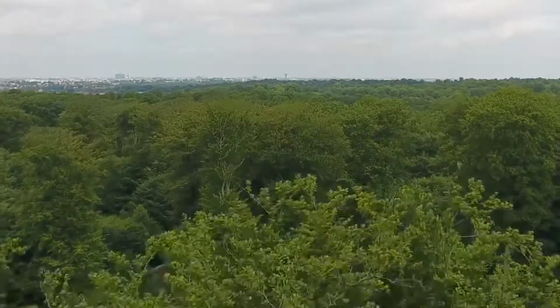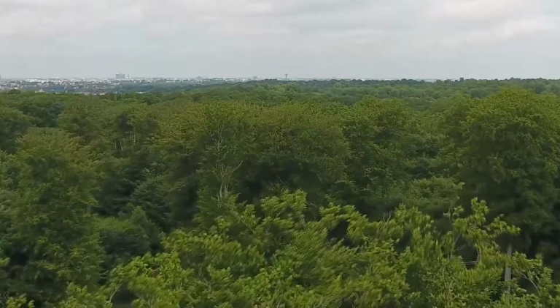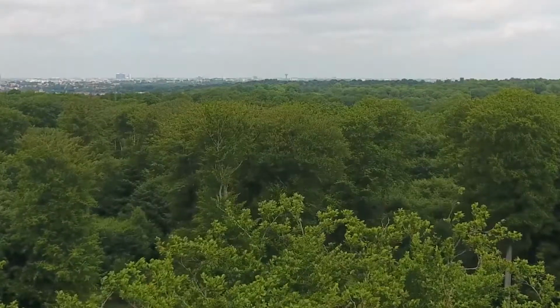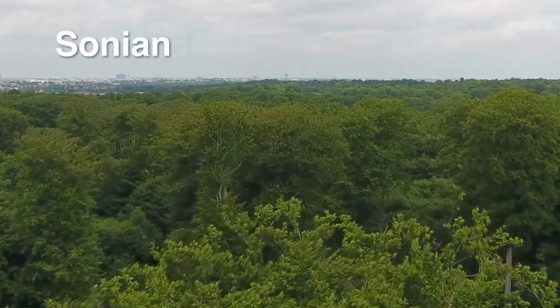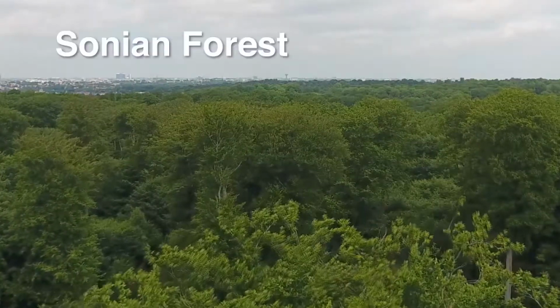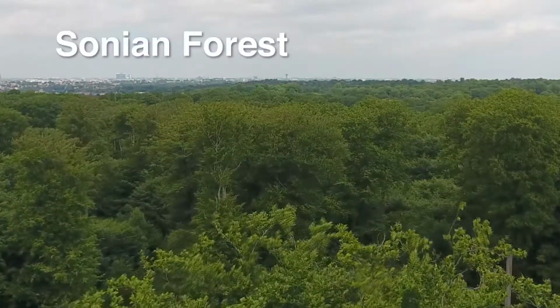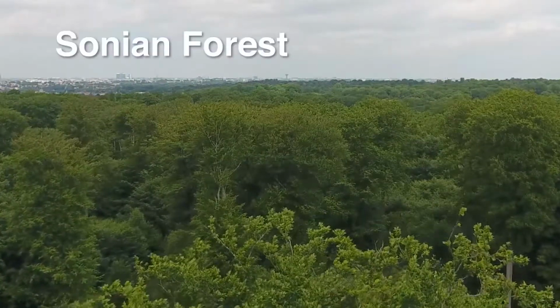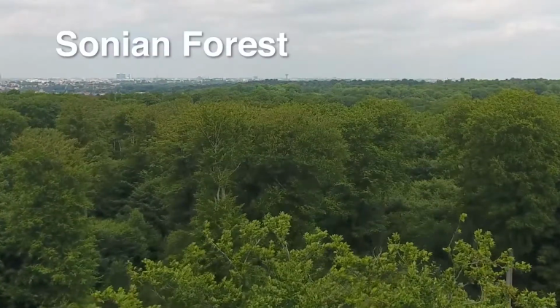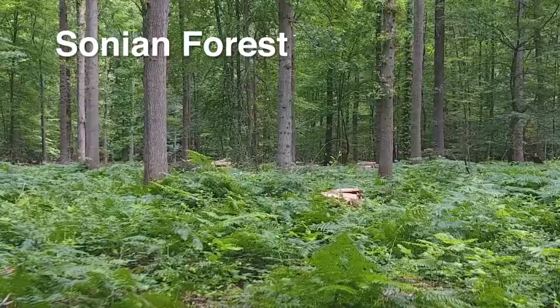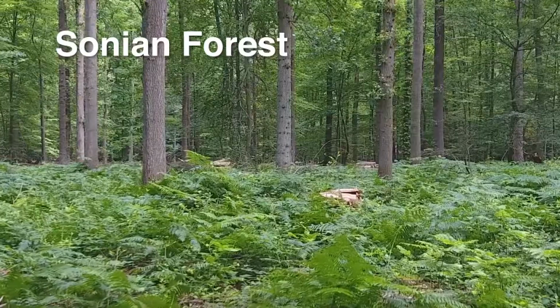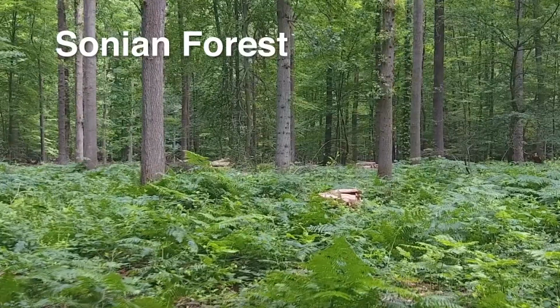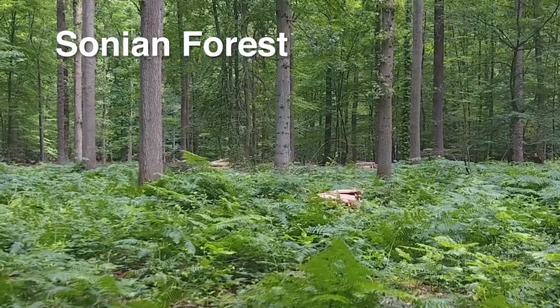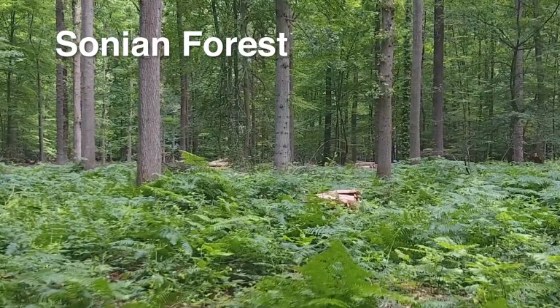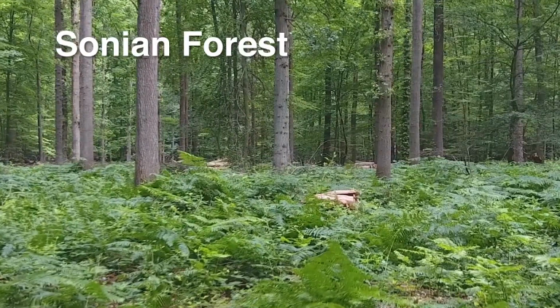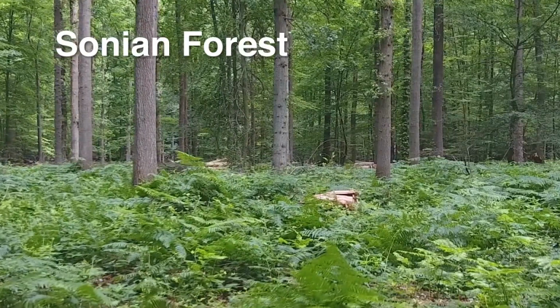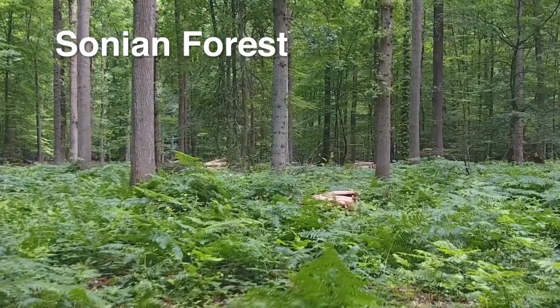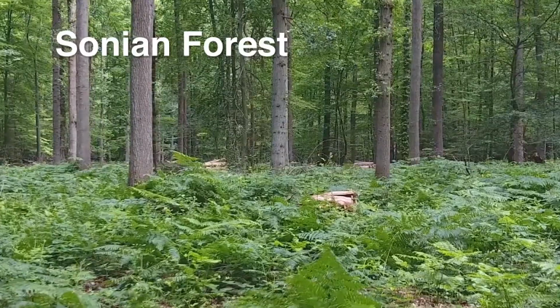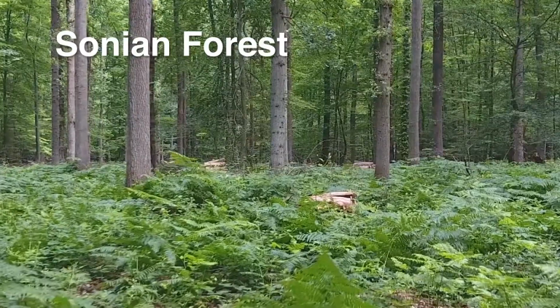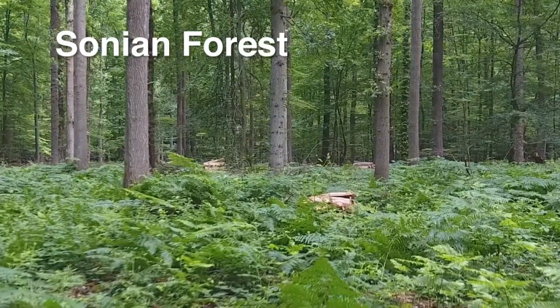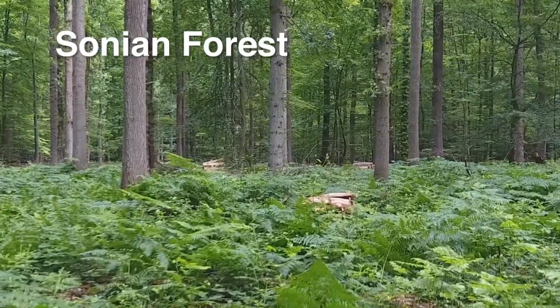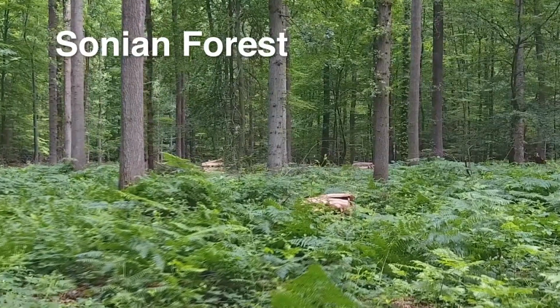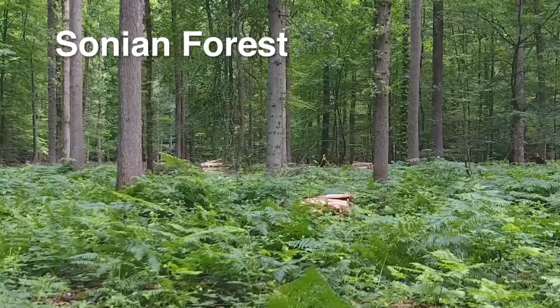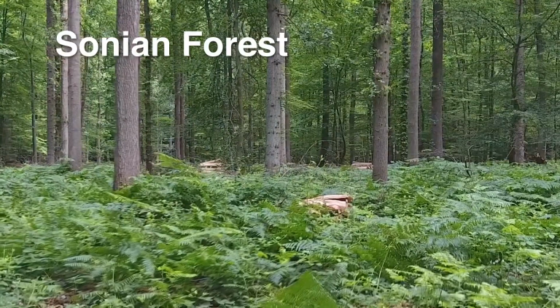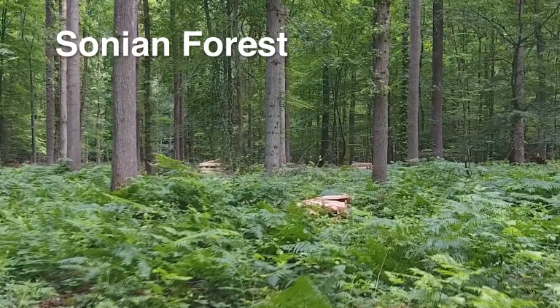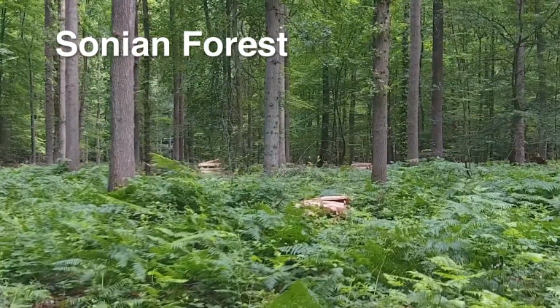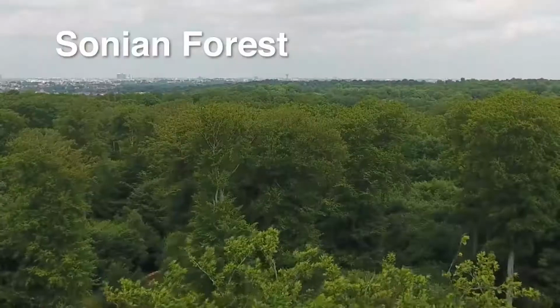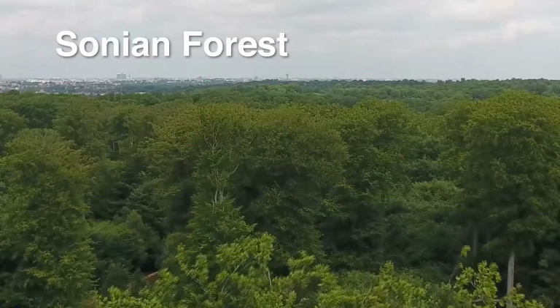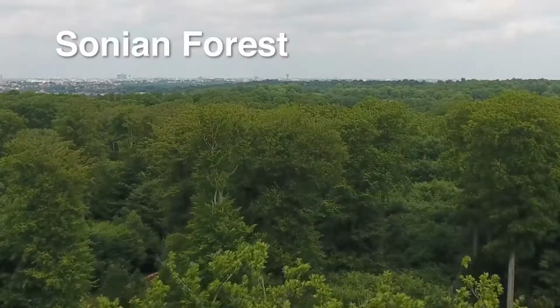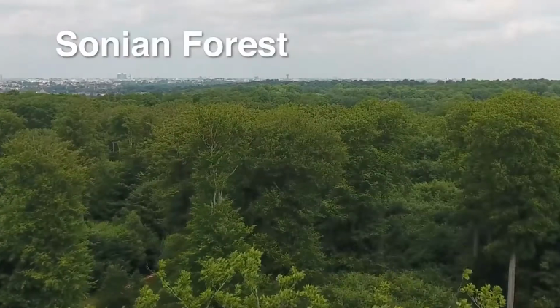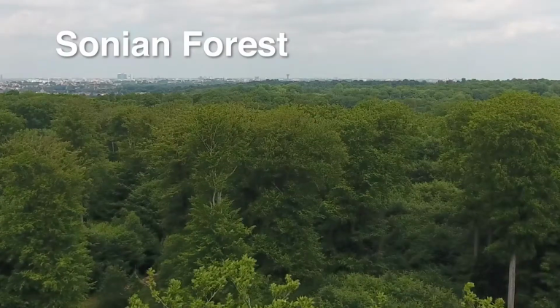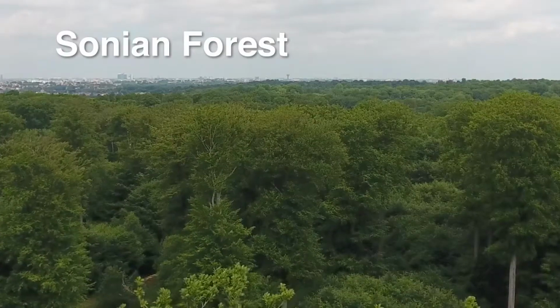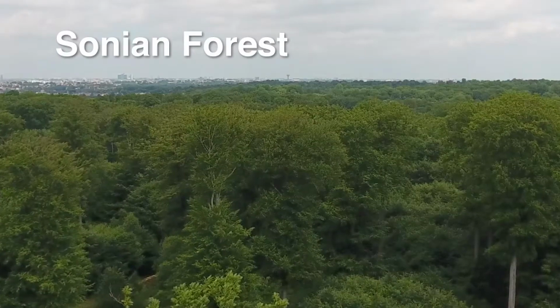This is the Sonian forest, the green lung of Brussels — capital of Europe and UNESCO World Heritage.